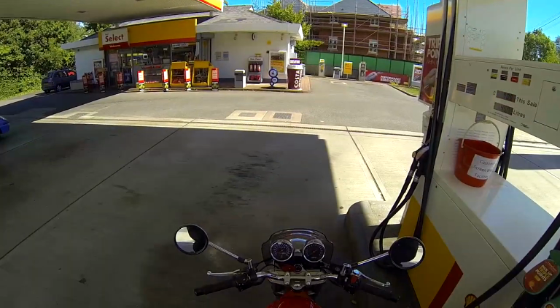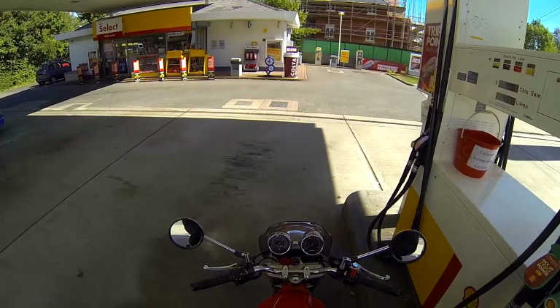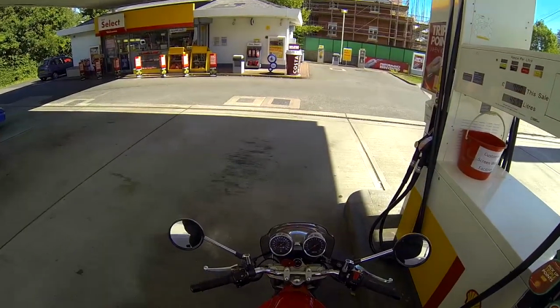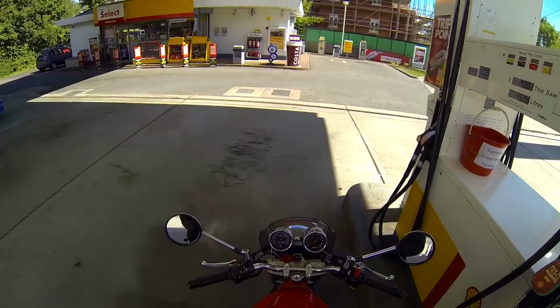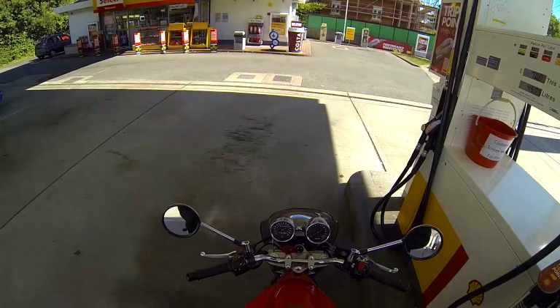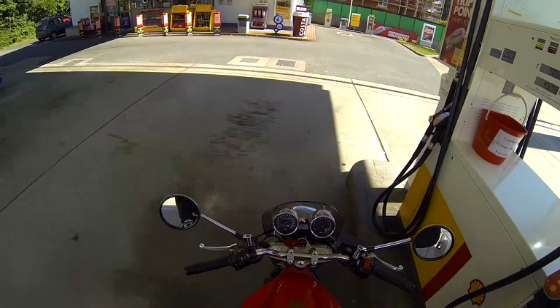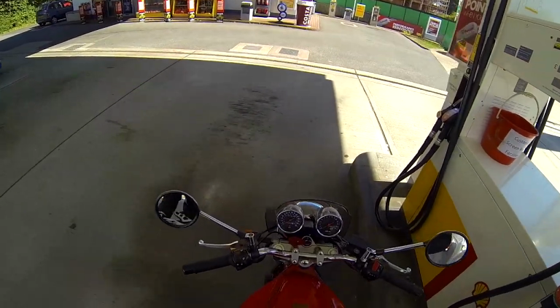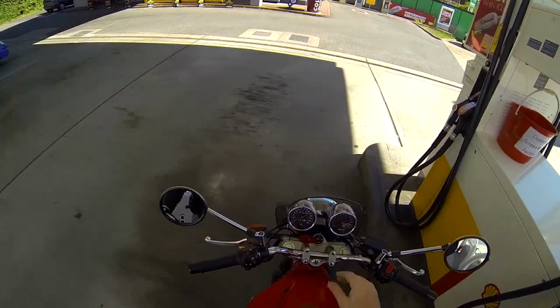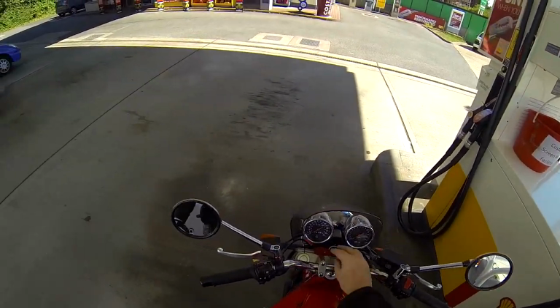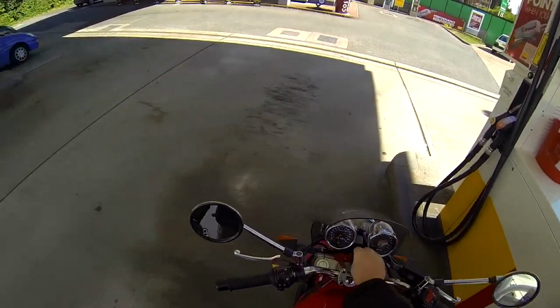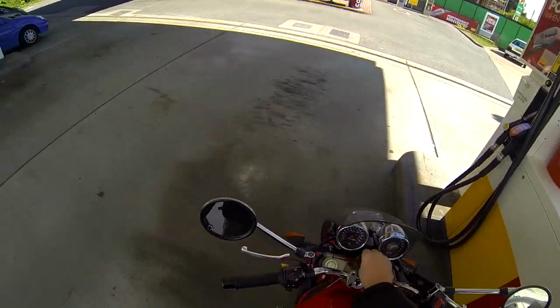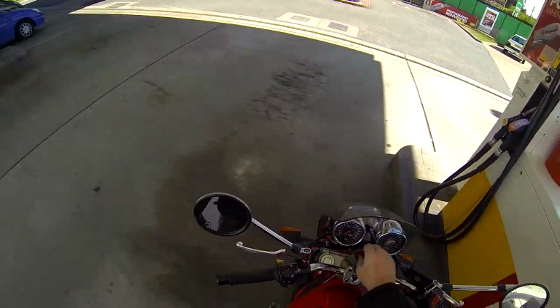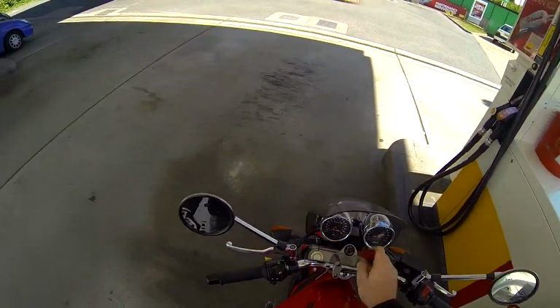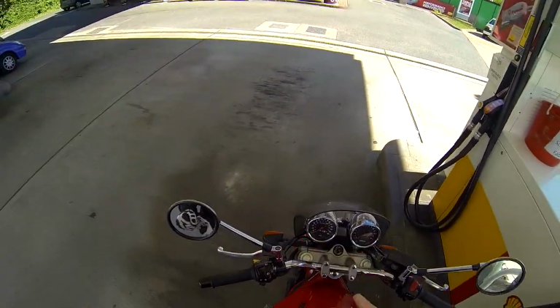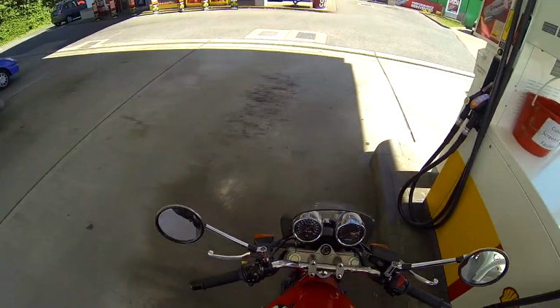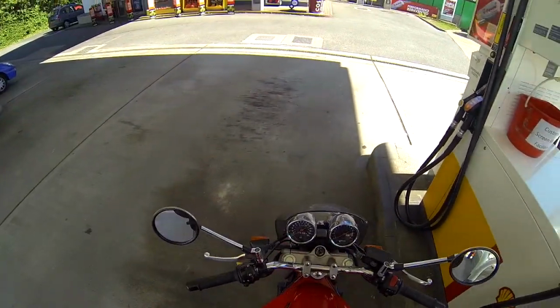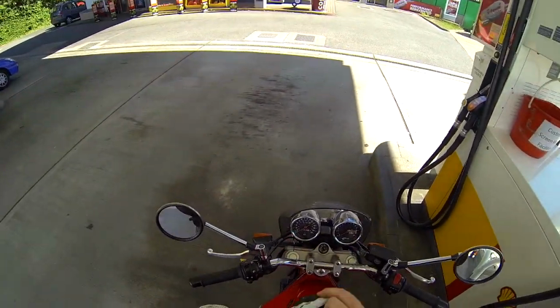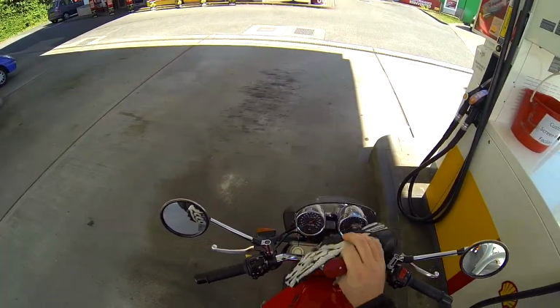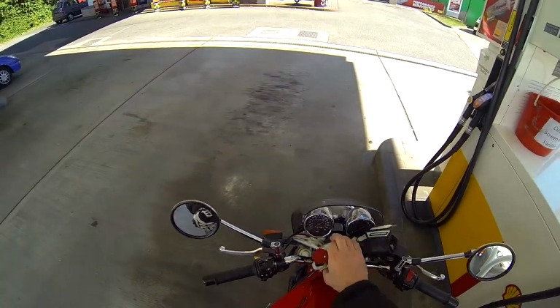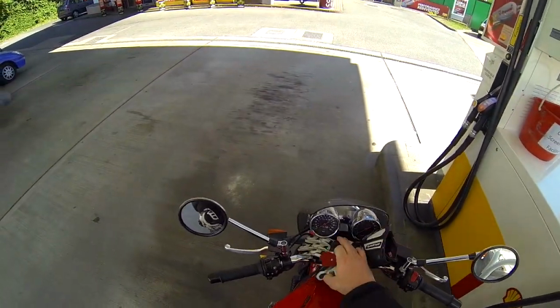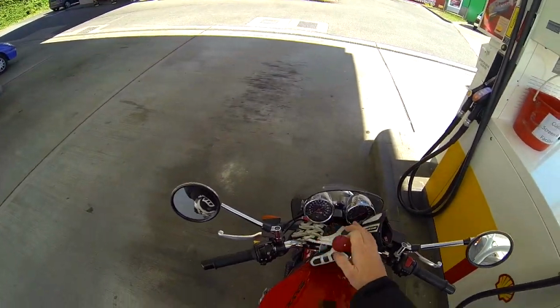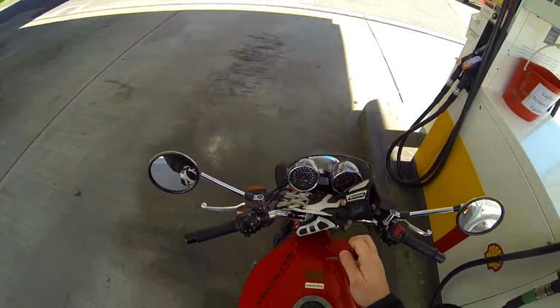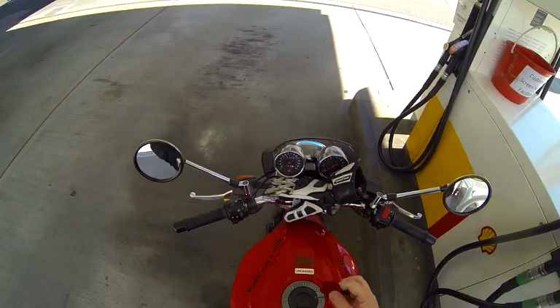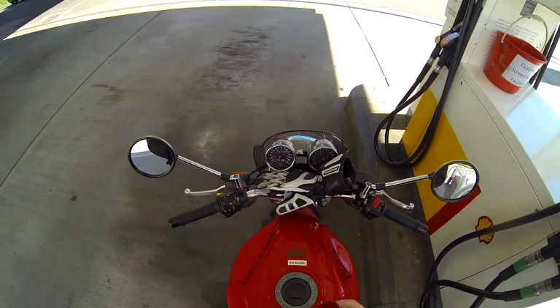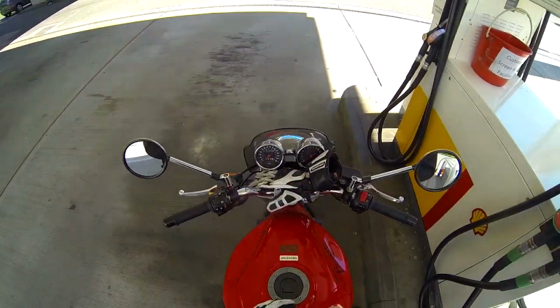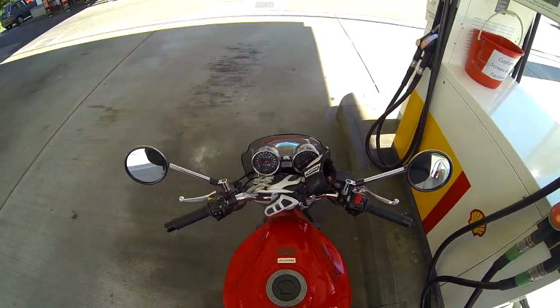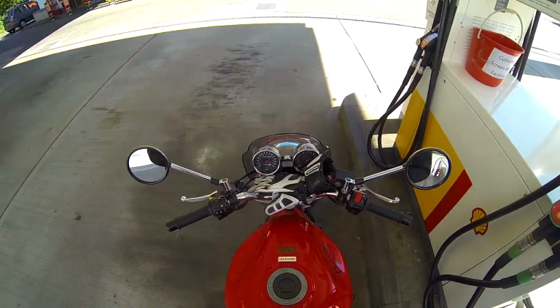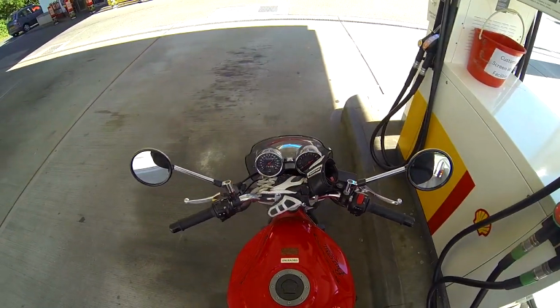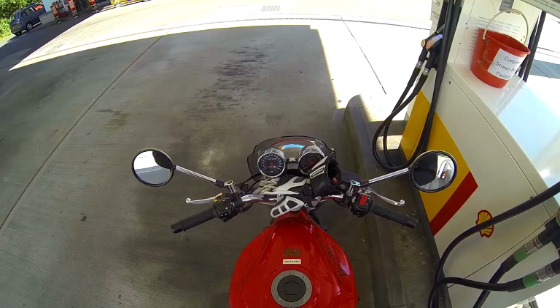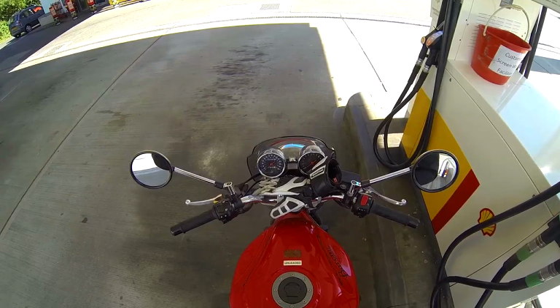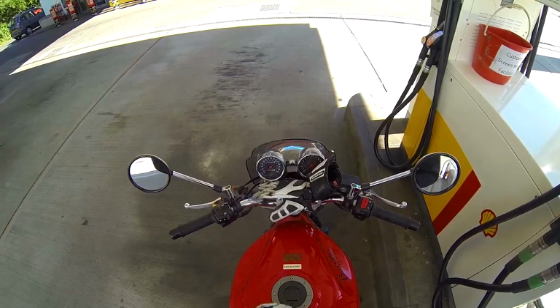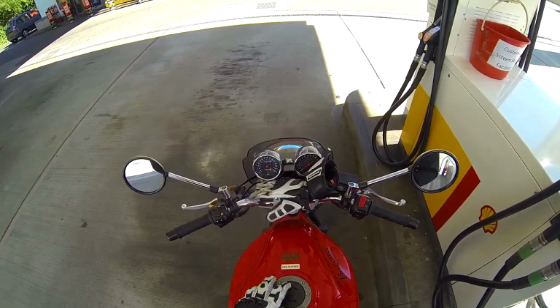So I should really check my air pressures. It feels kind of alright at the moment, so fuck it — I can't be bothered.